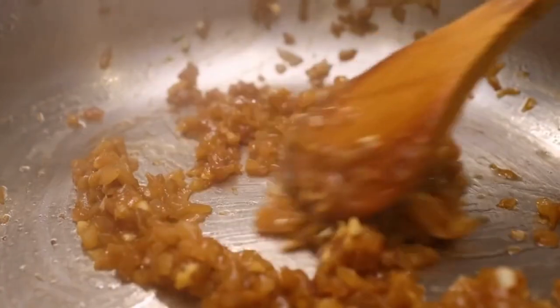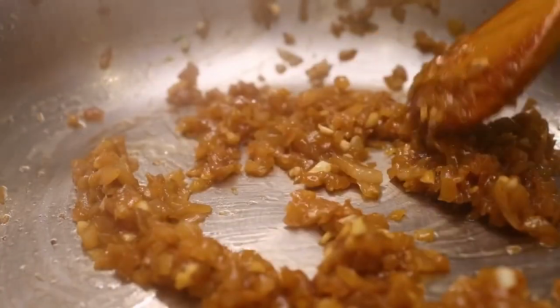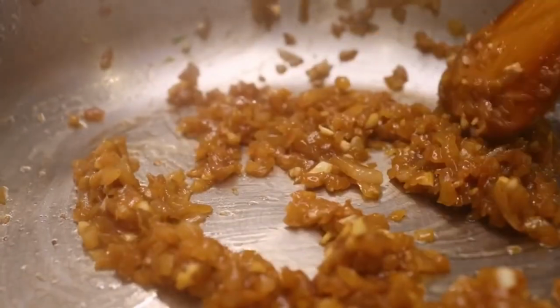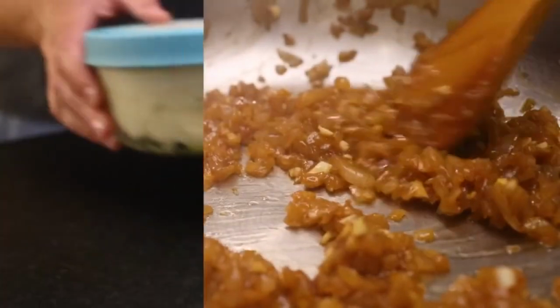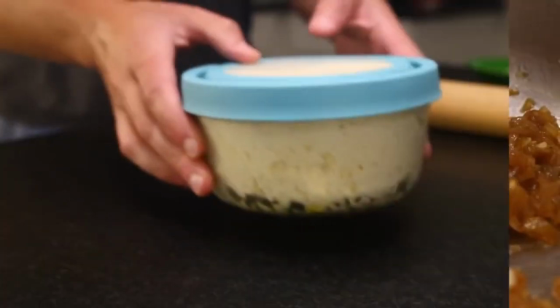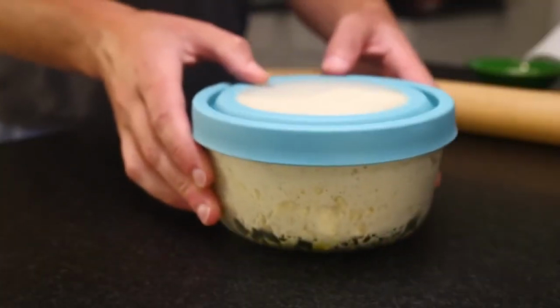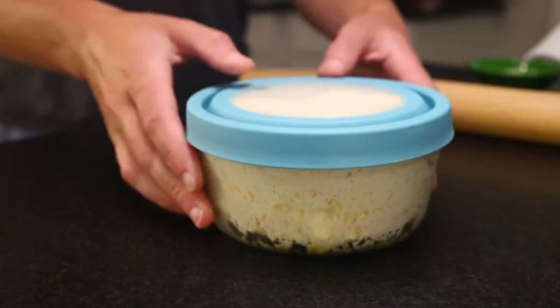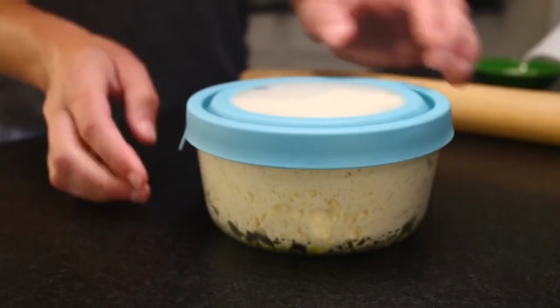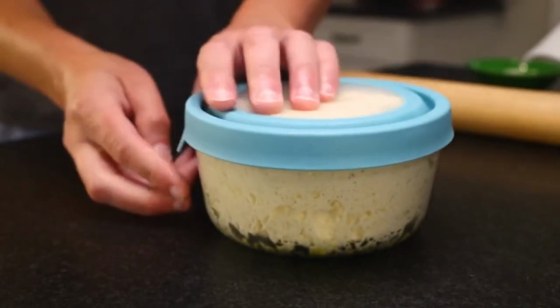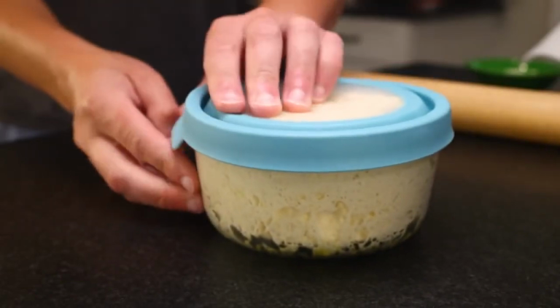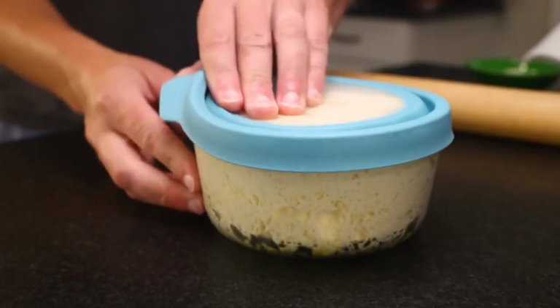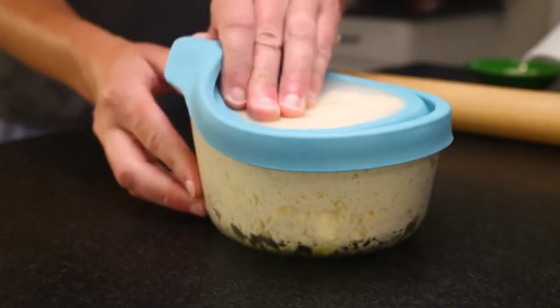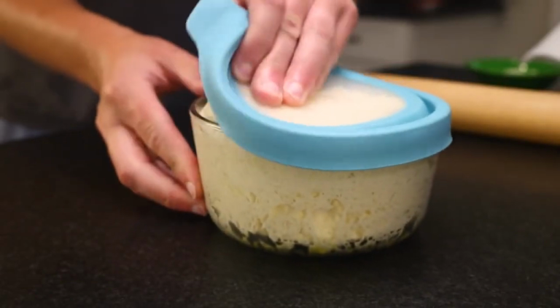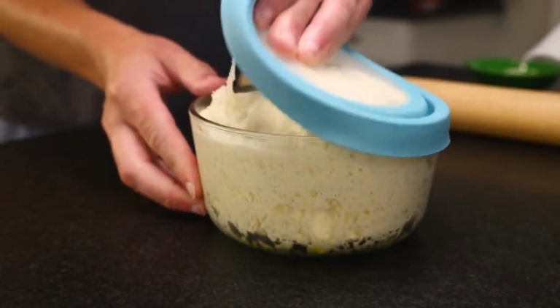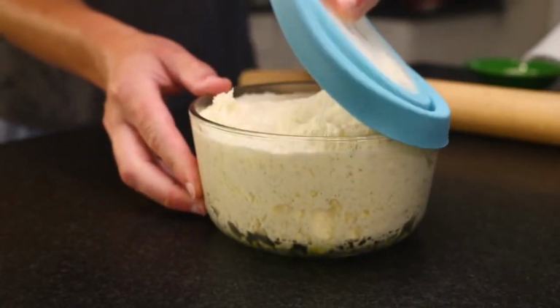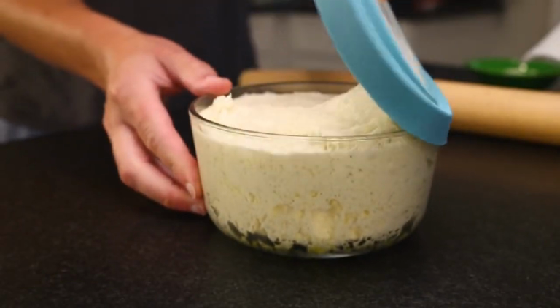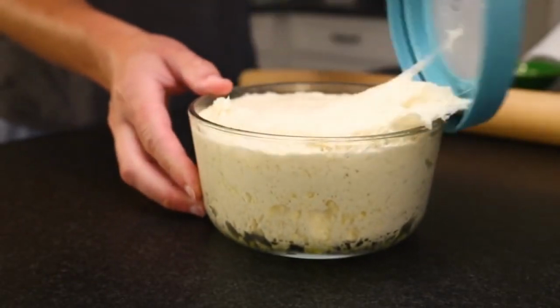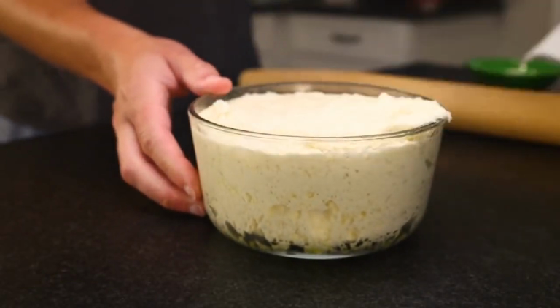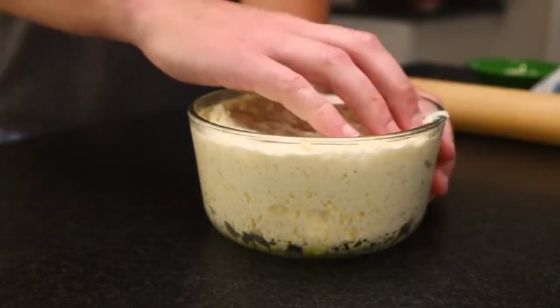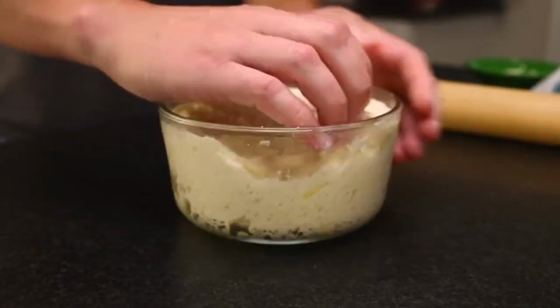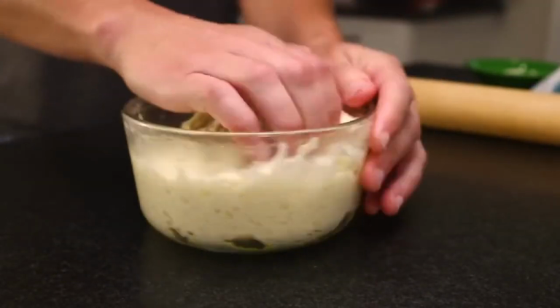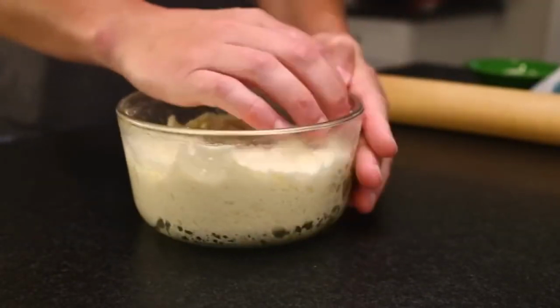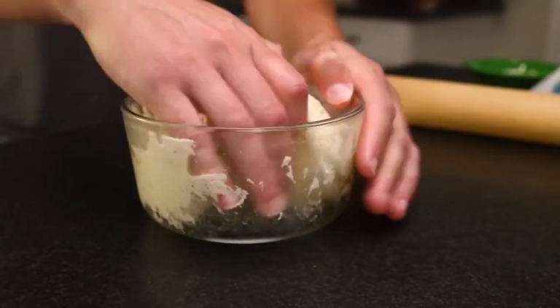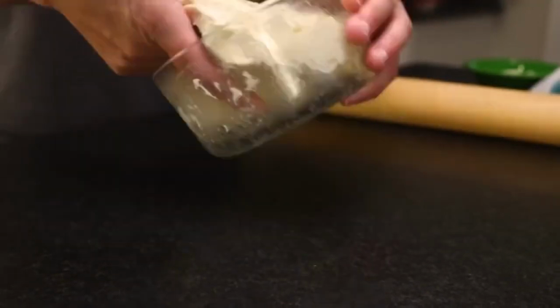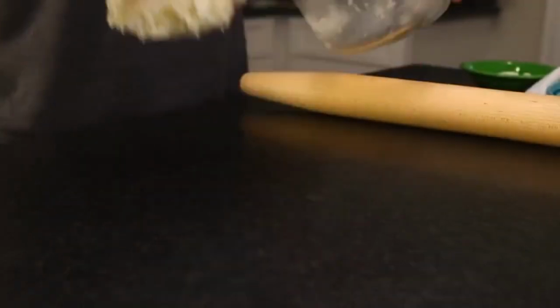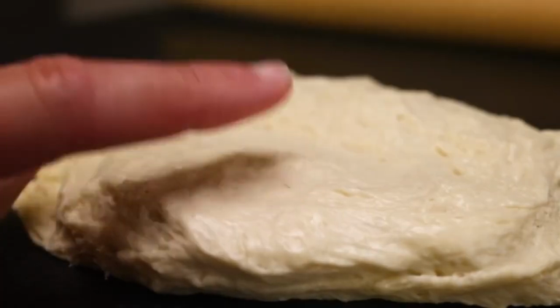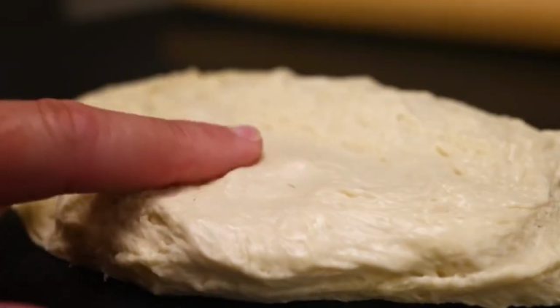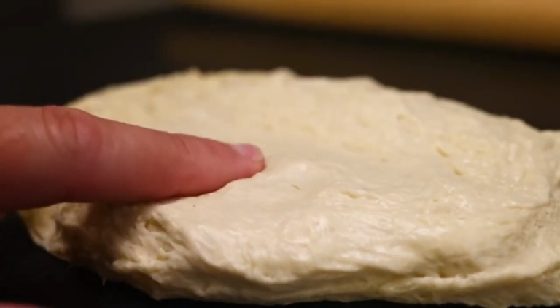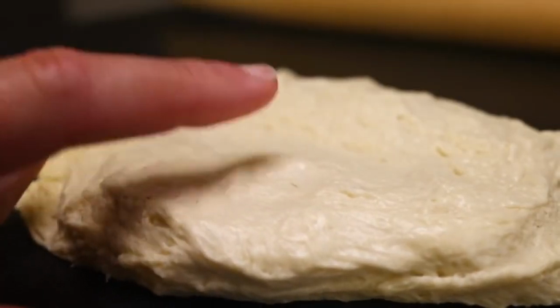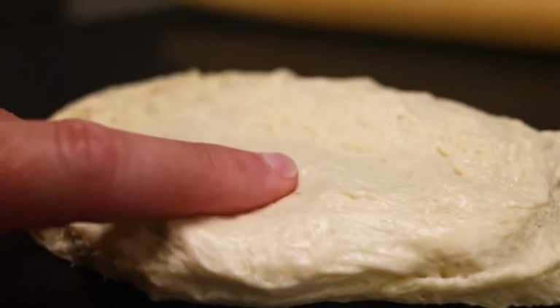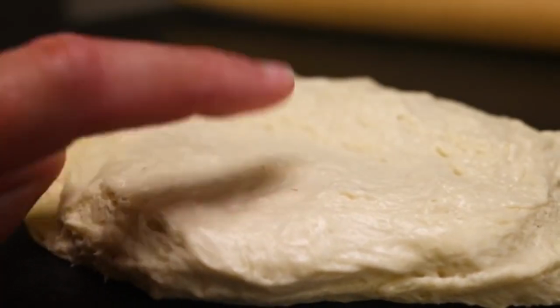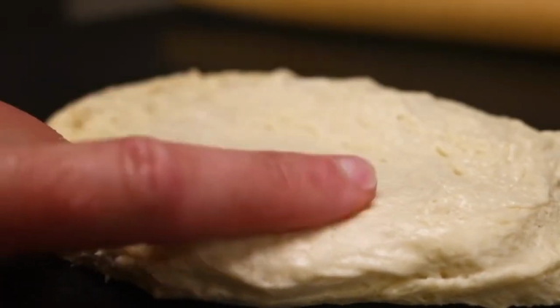Pizza dough, my standard recipe — it's in the description. With a wet dough like this, I like to stretch it when it's cold, straight out of the fridge.